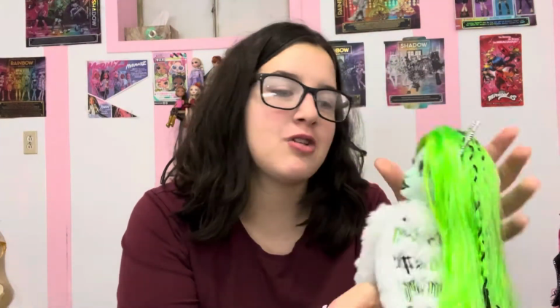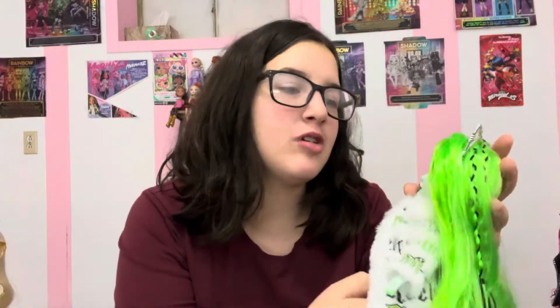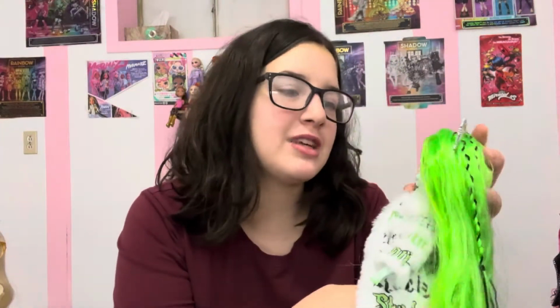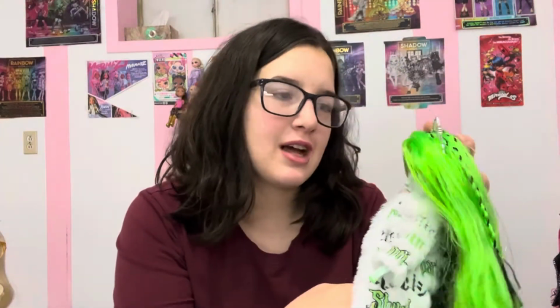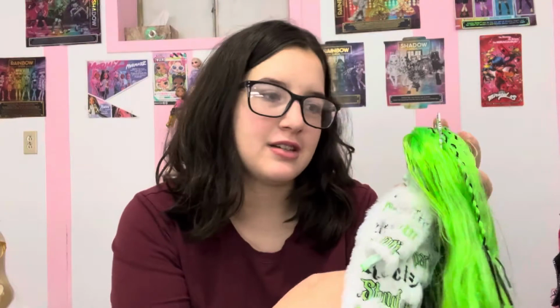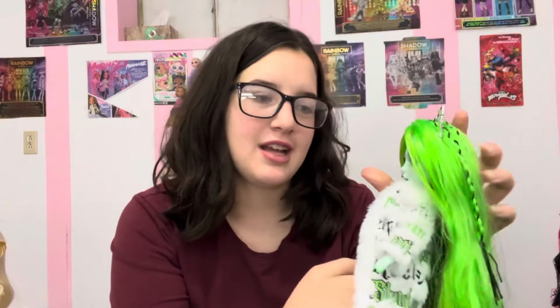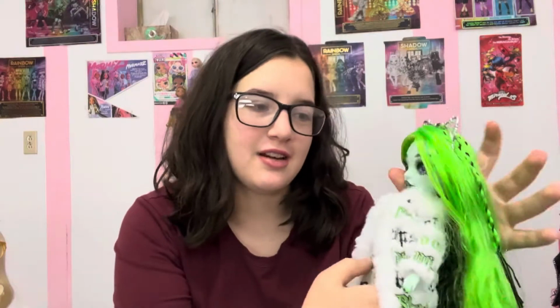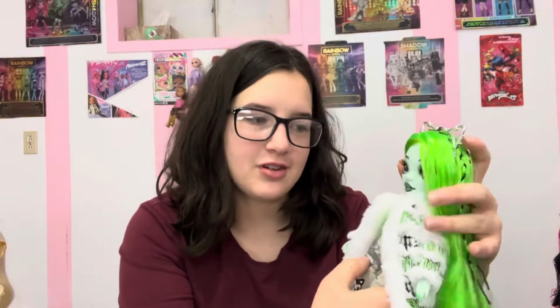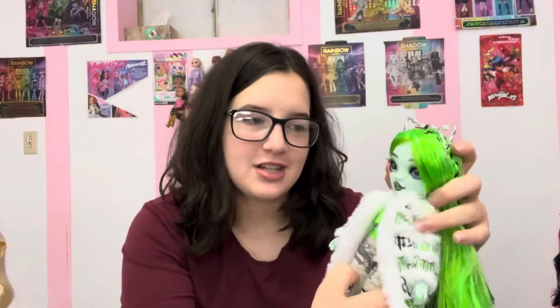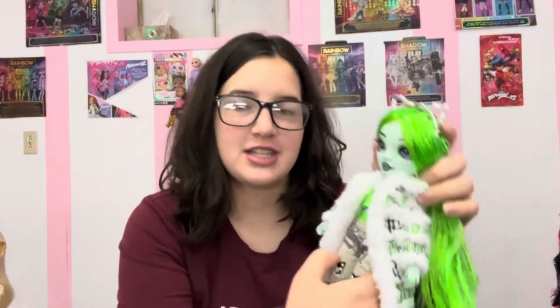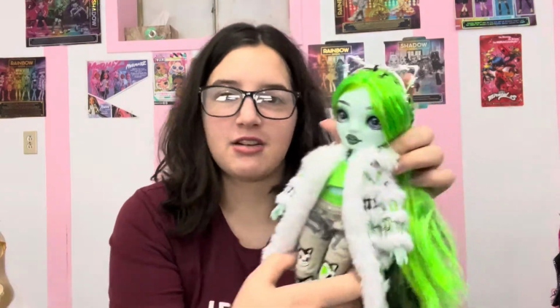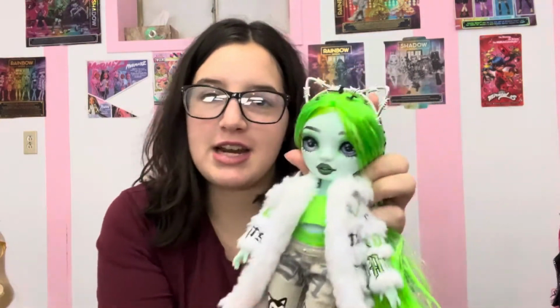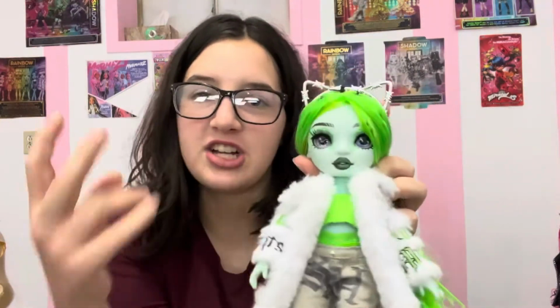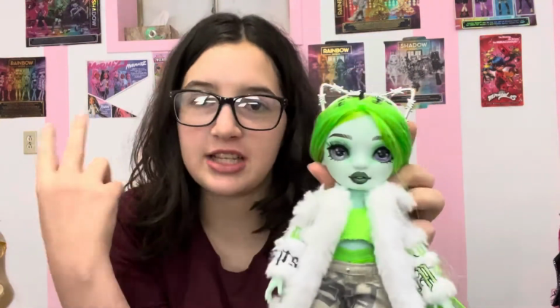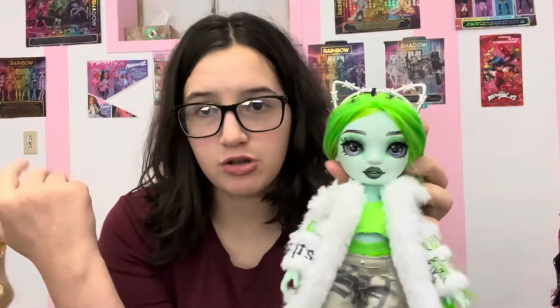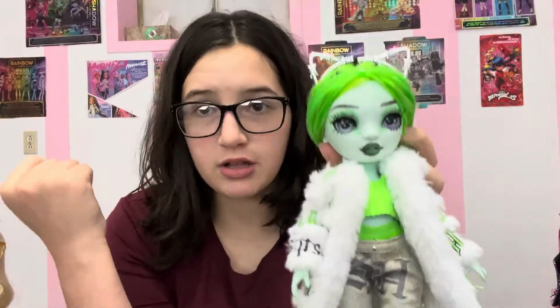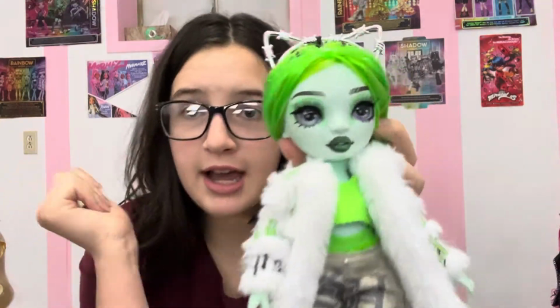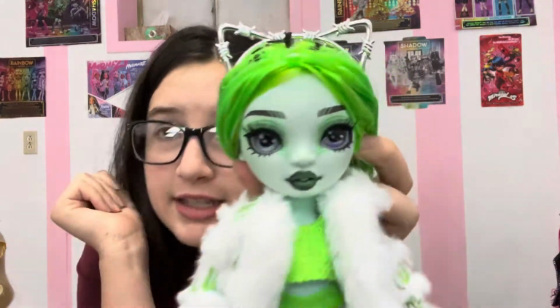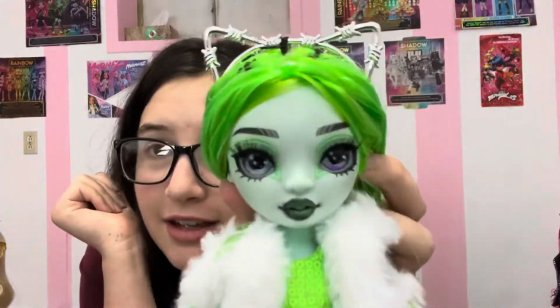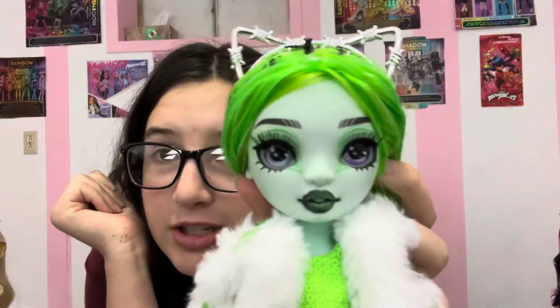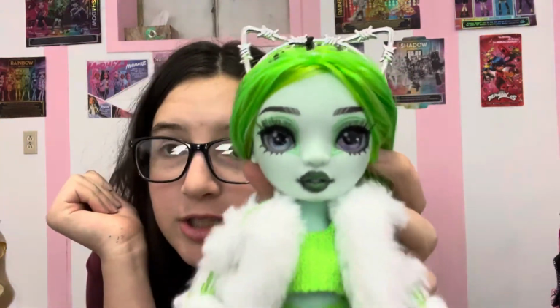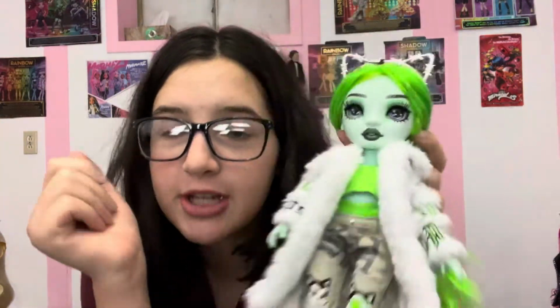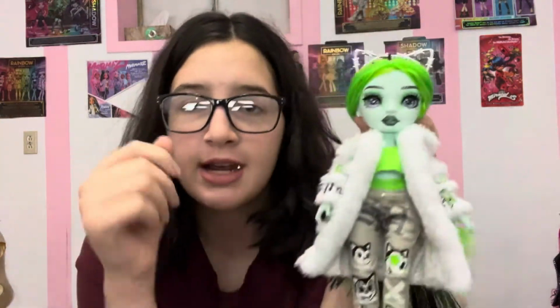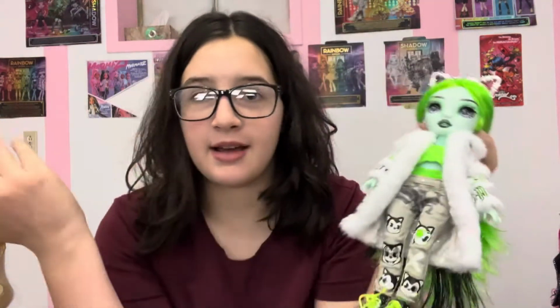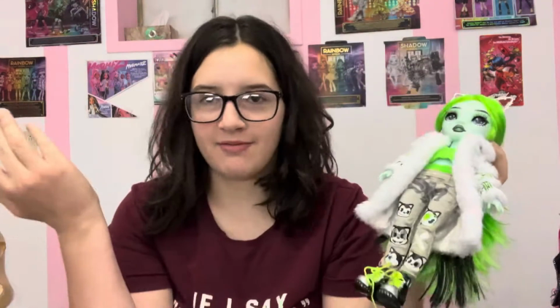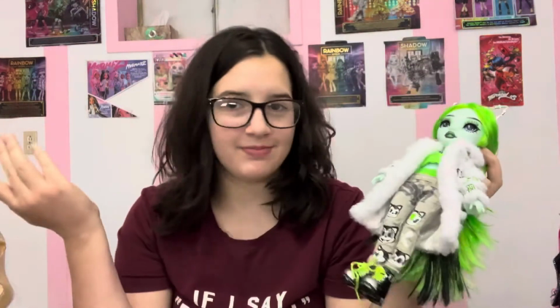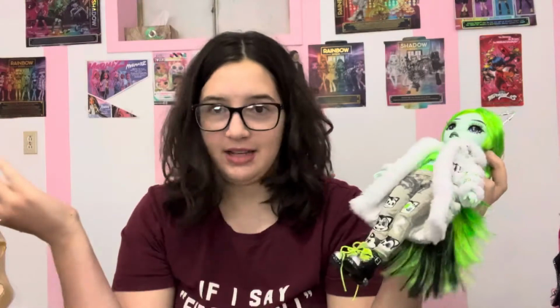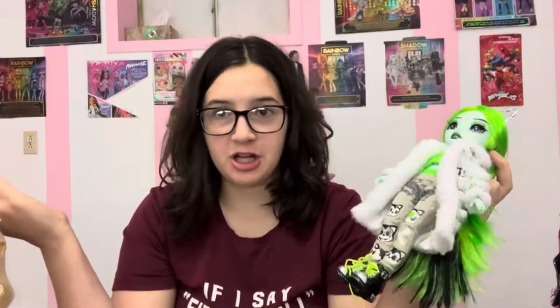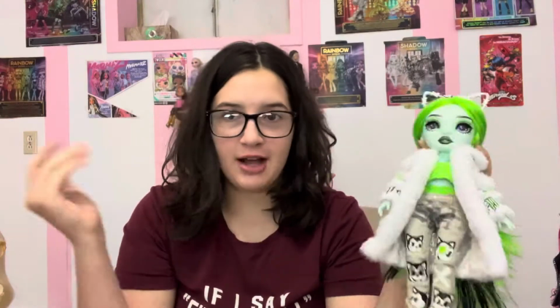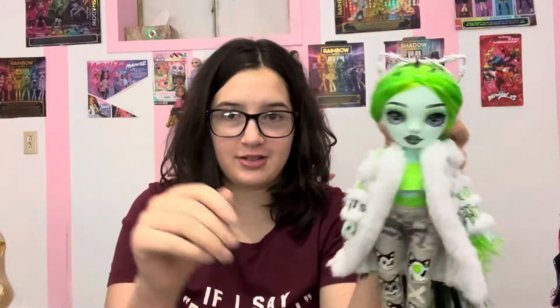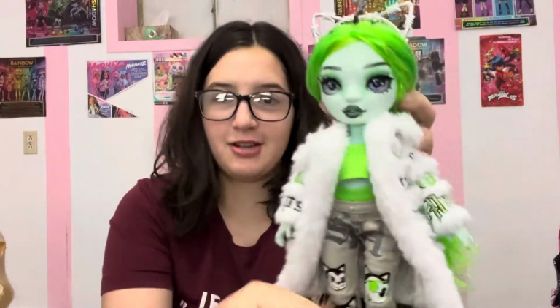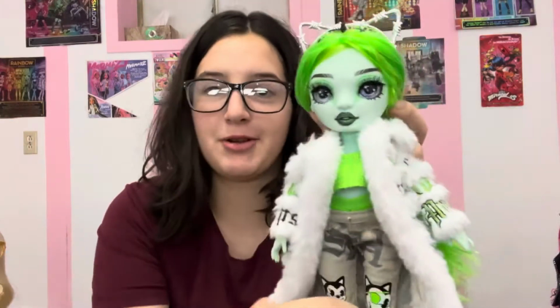They're all neon colors and of course she's neon green and she has two colored eyes, which is super cute. So beautiful.